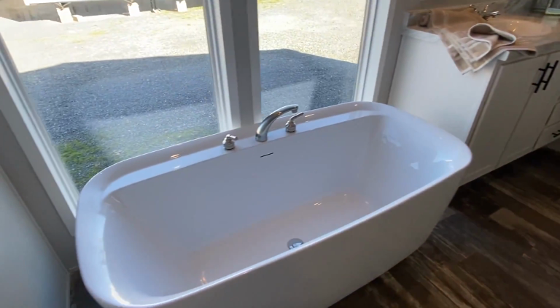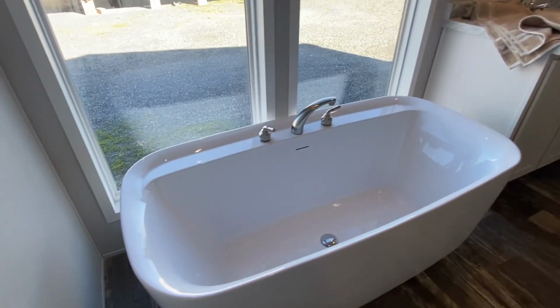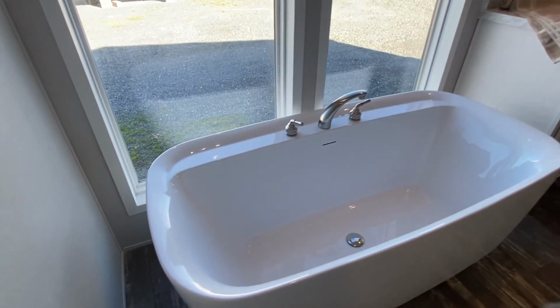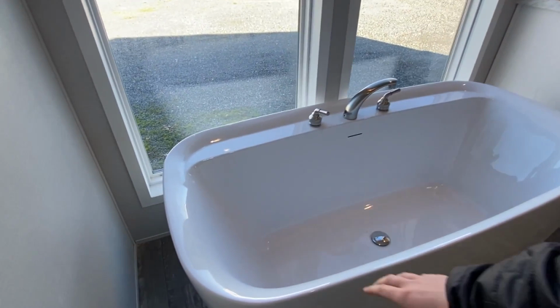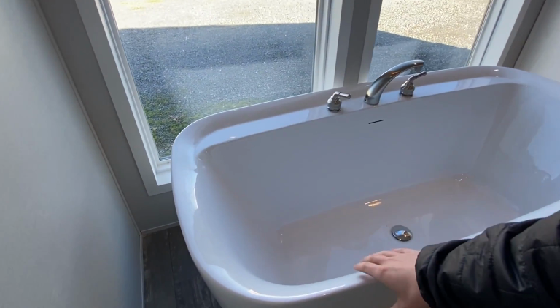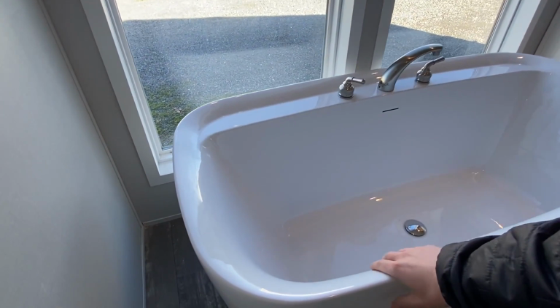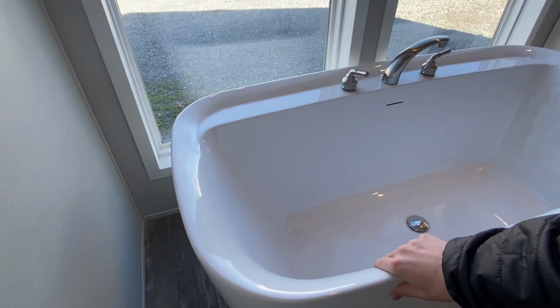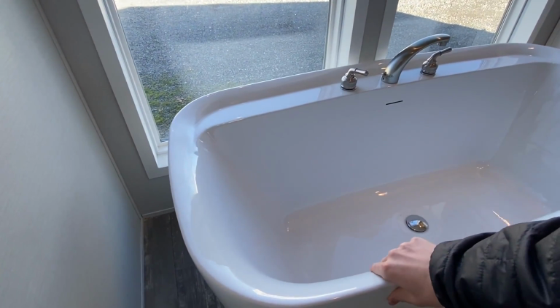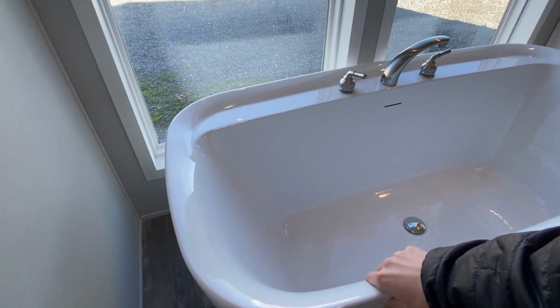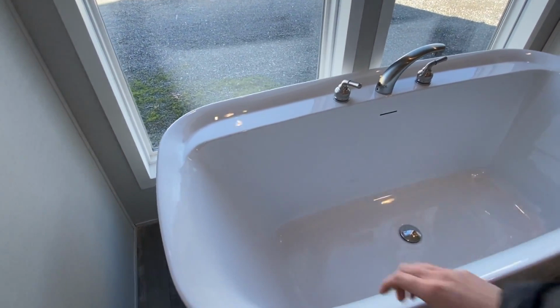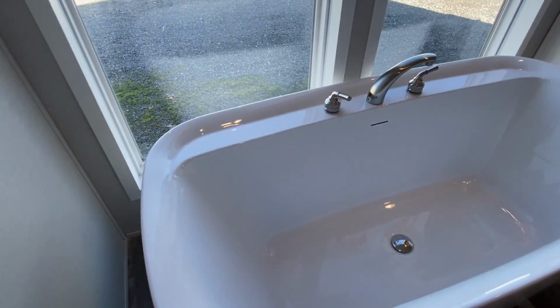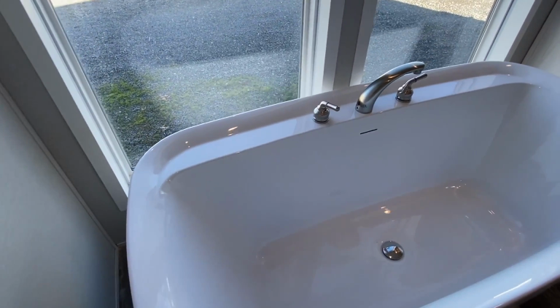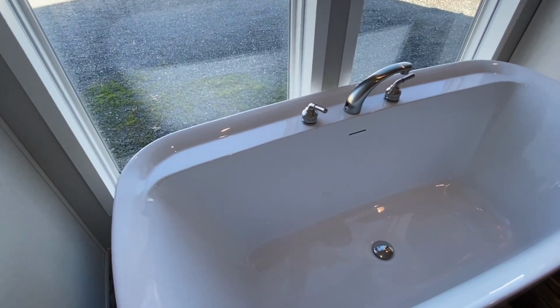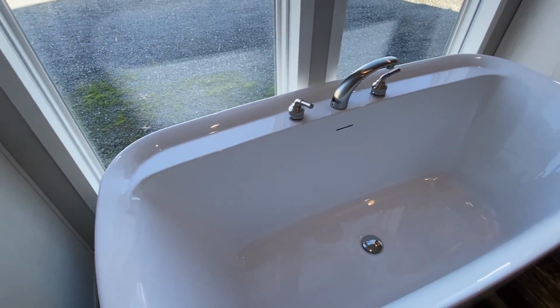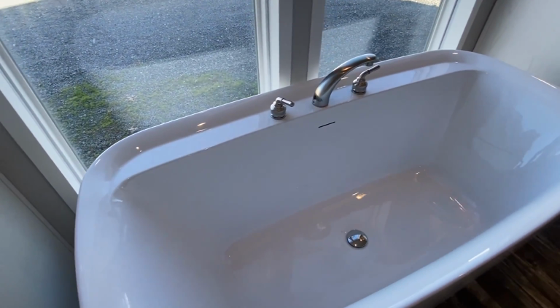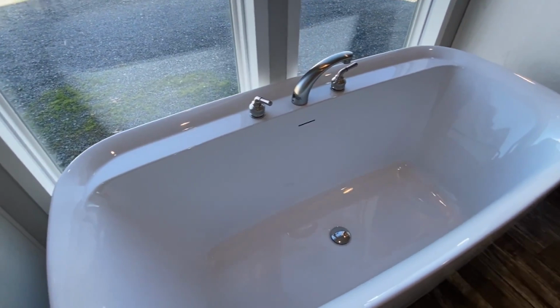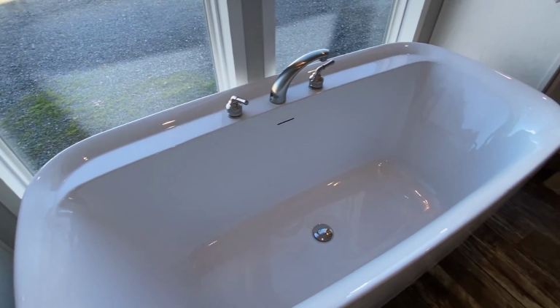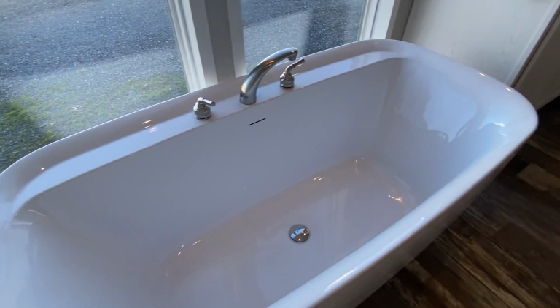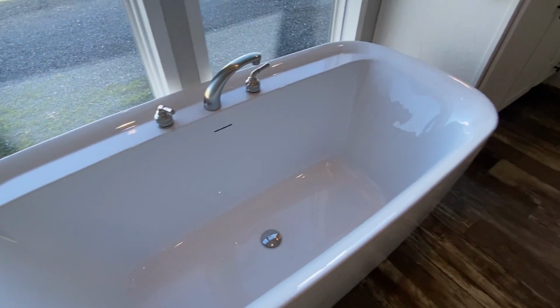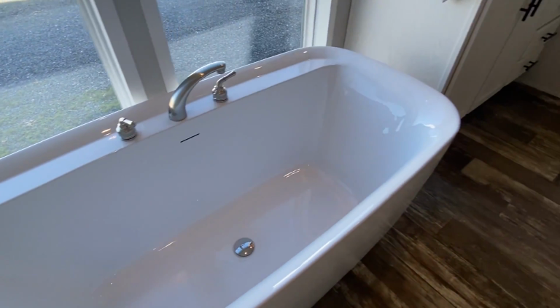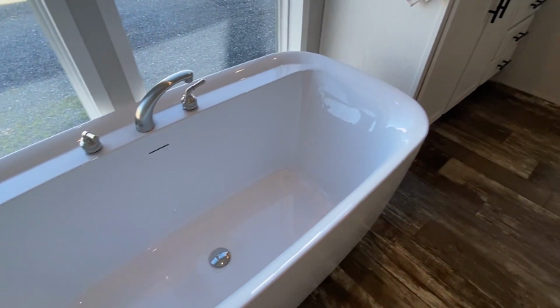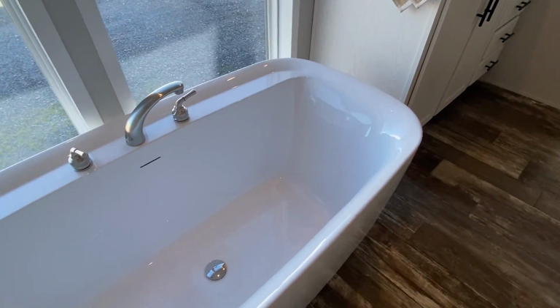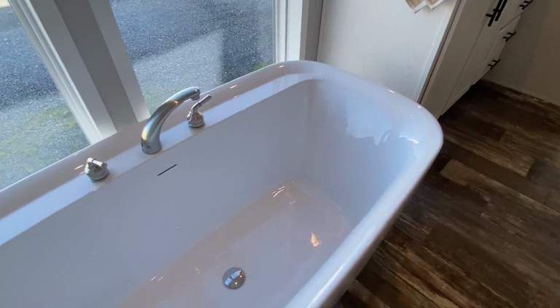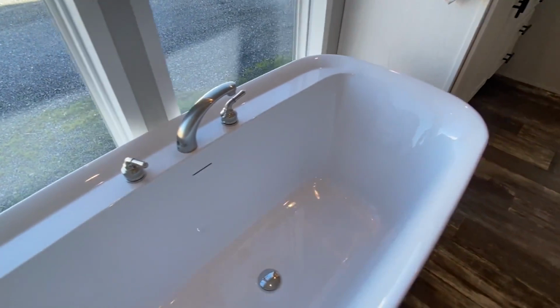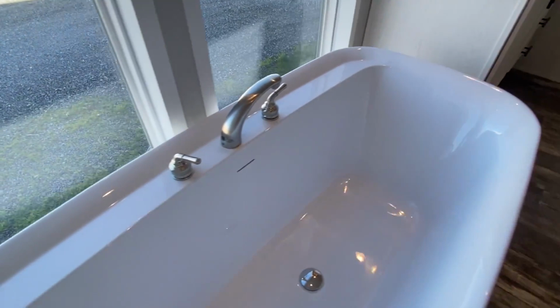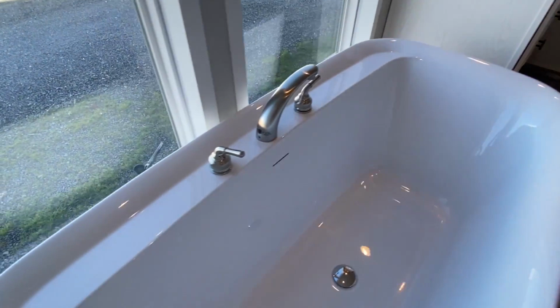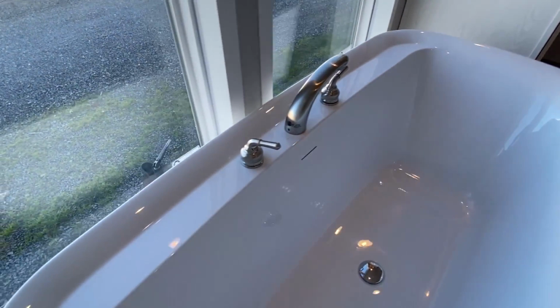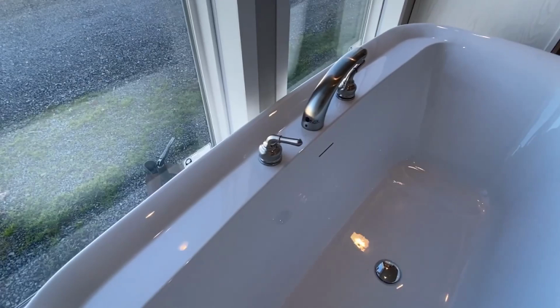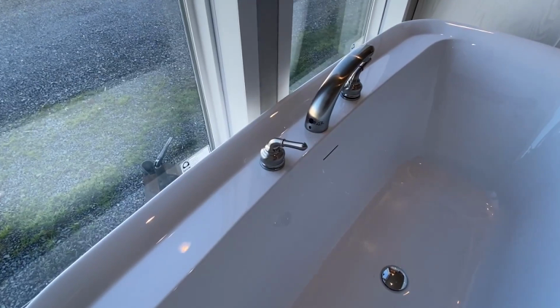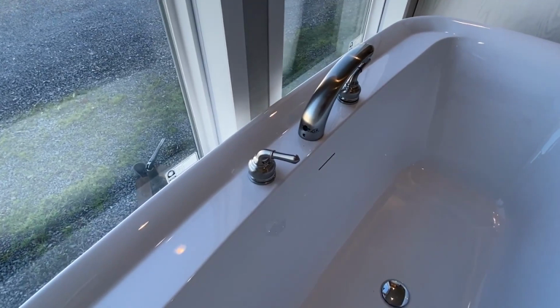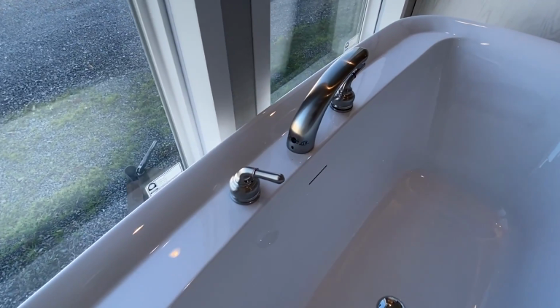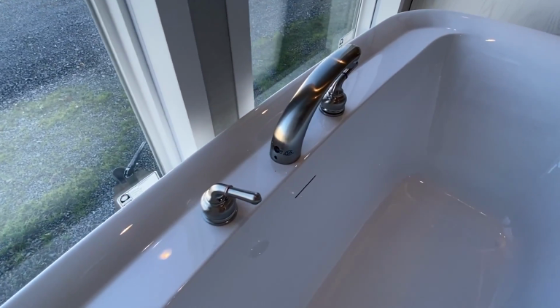Now look at this tub — this is really nice. This isn't just that cheap plastic; this is really nice.